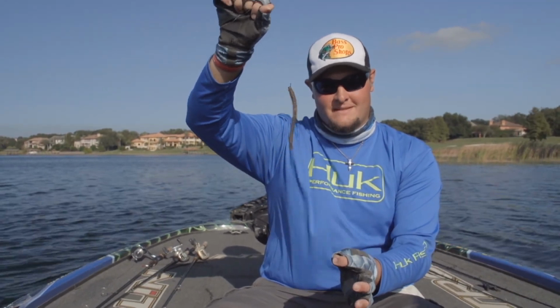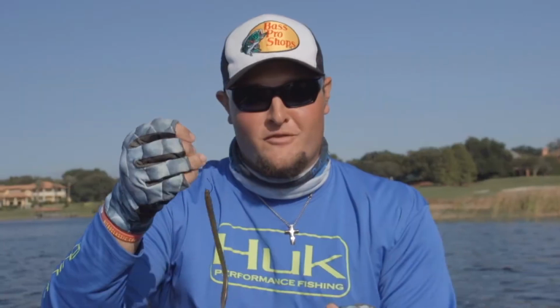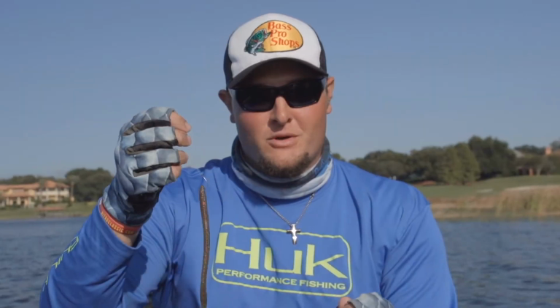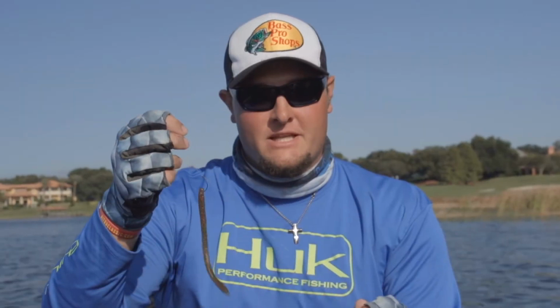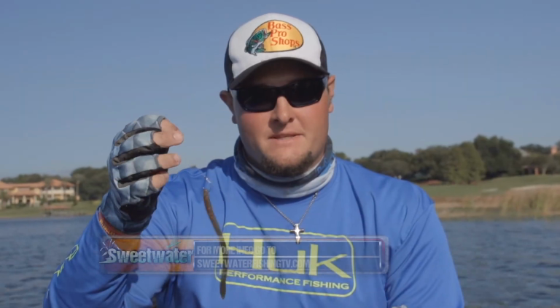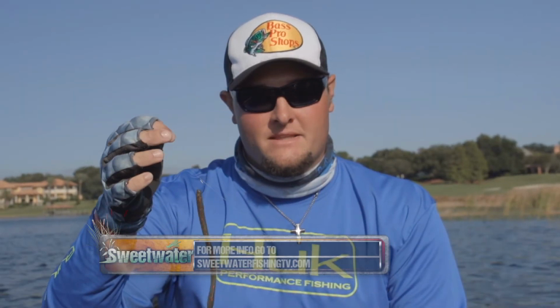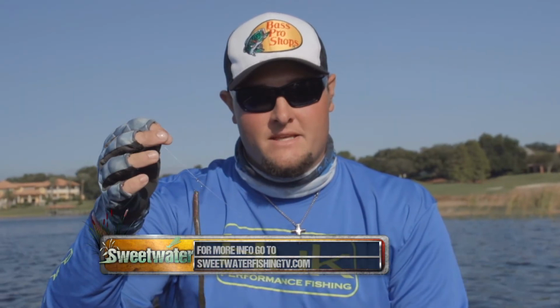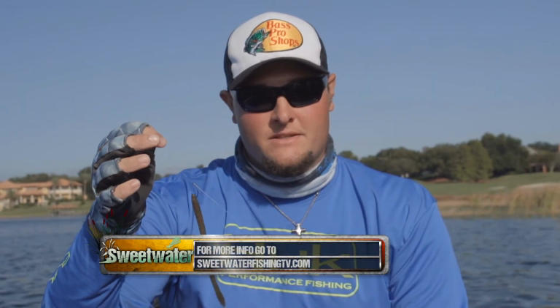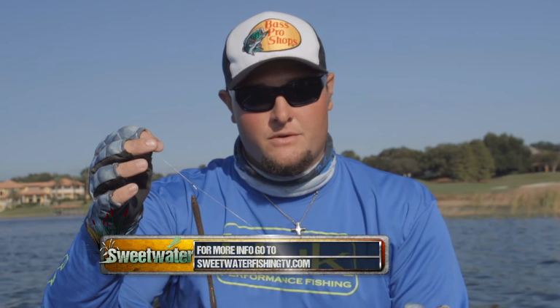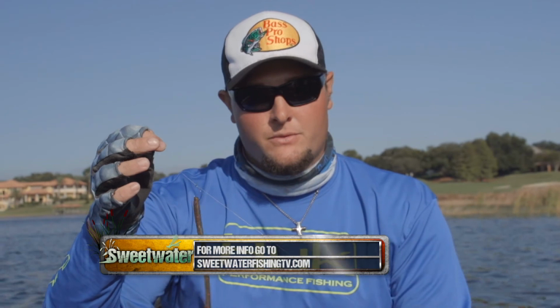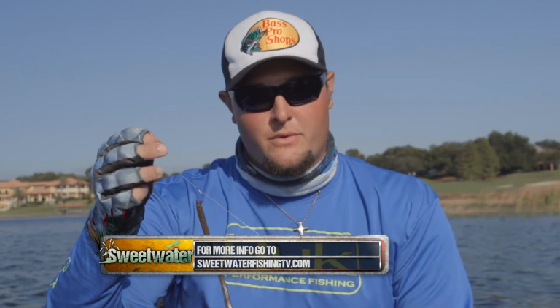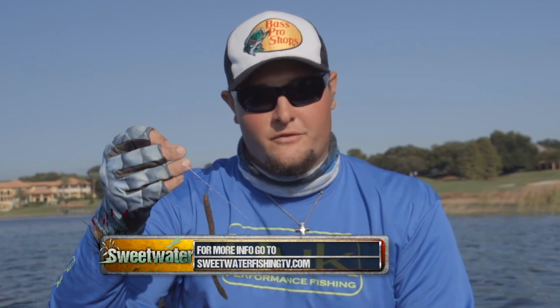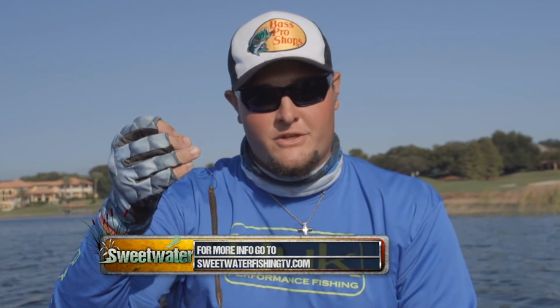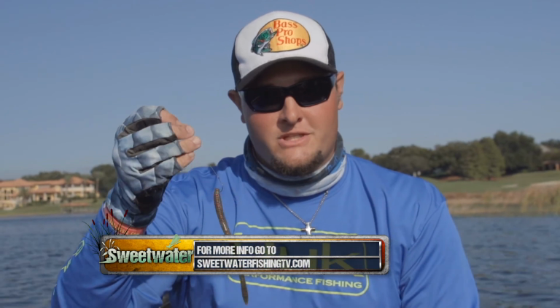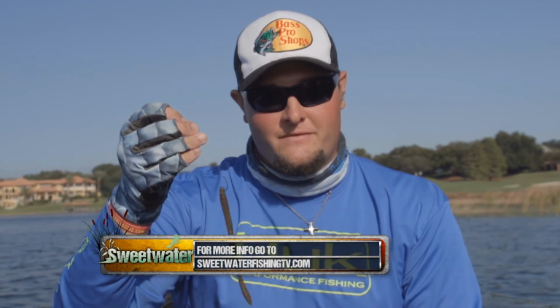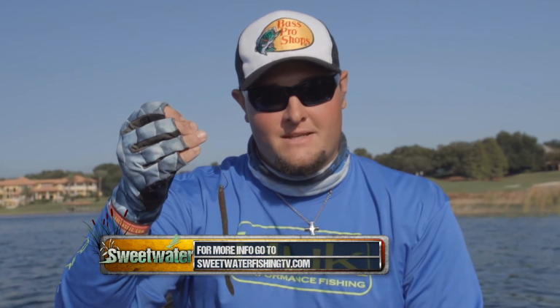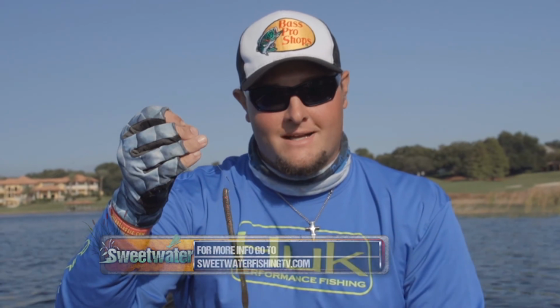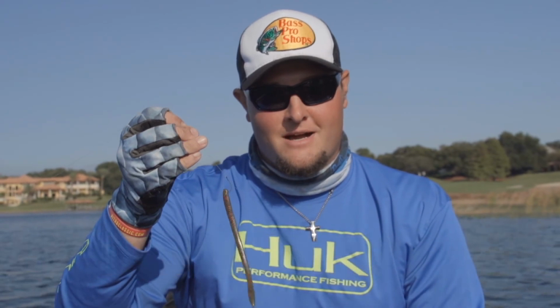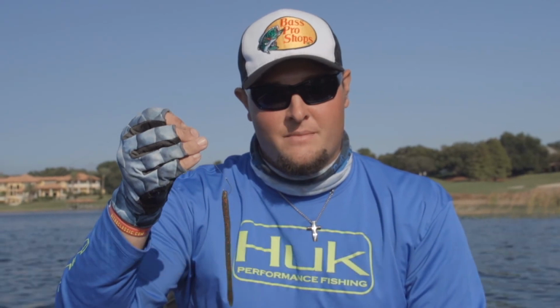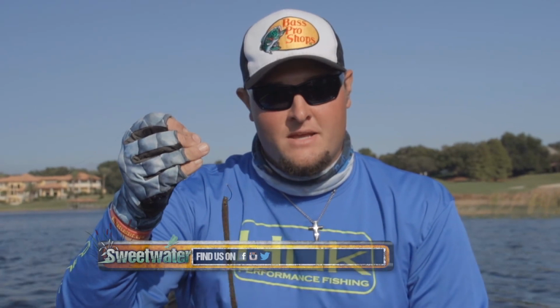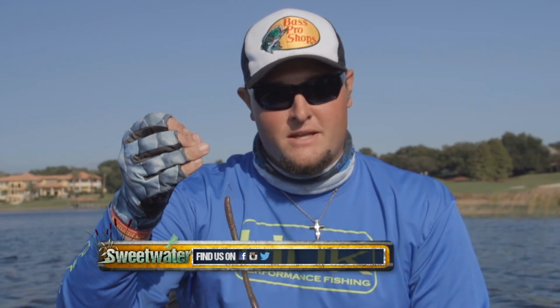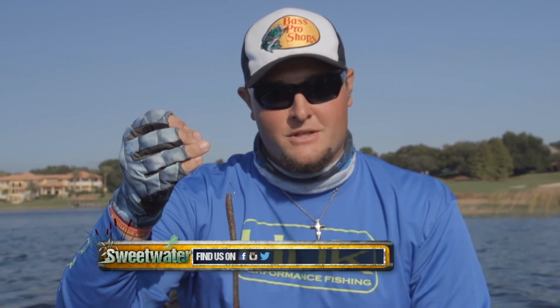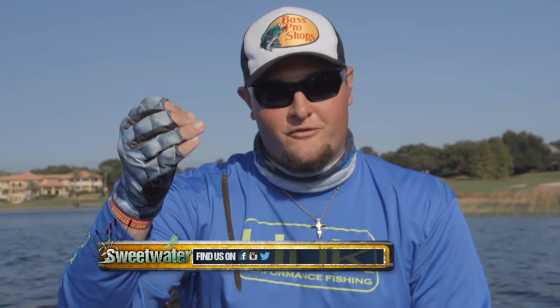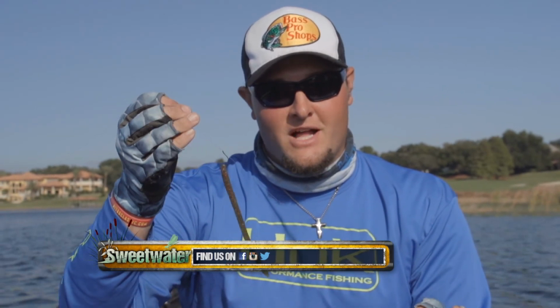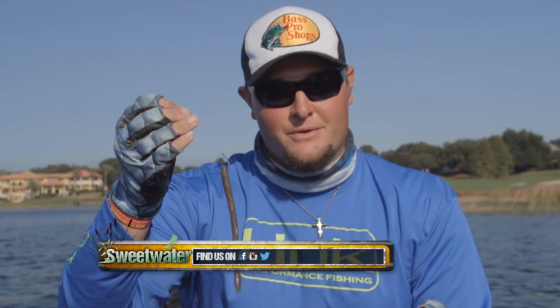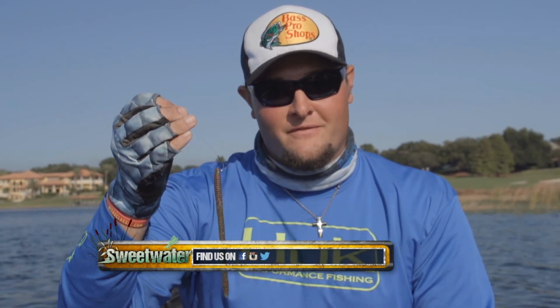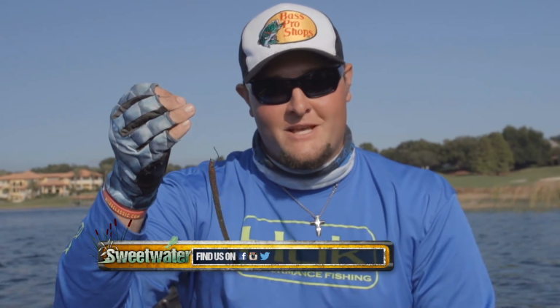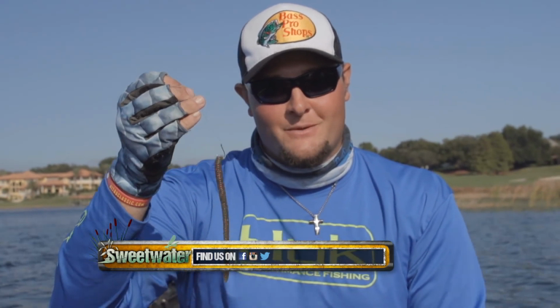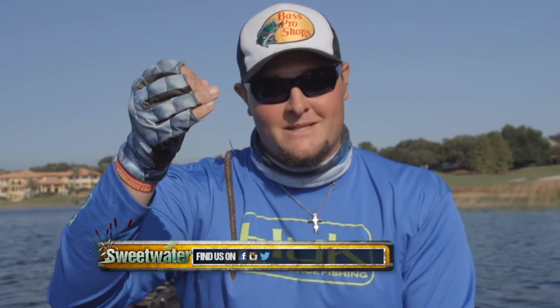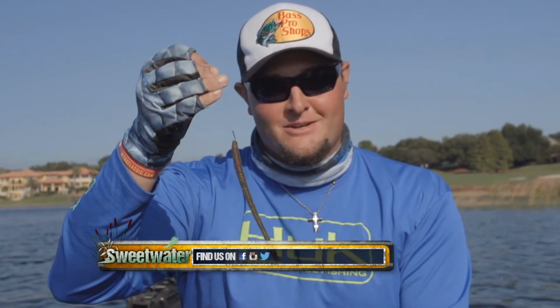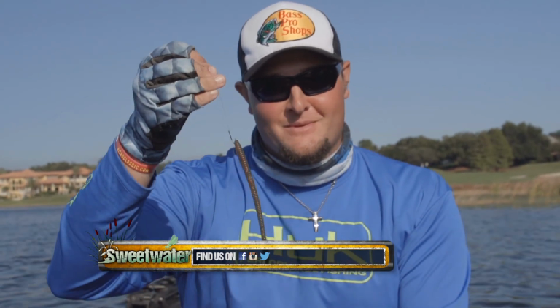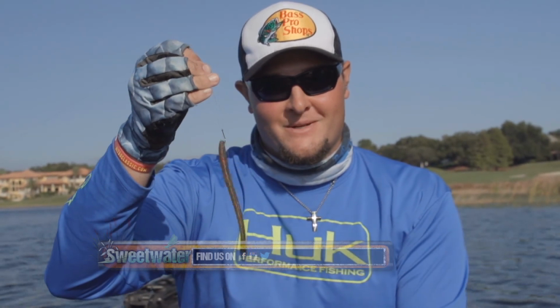For more tips like this, go to SweetwaterFishingTV.com and also follow us on Facebook, Instagram, and Twitter.